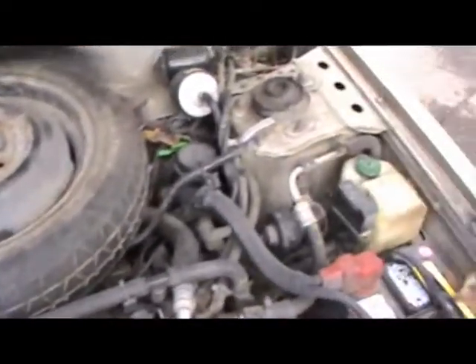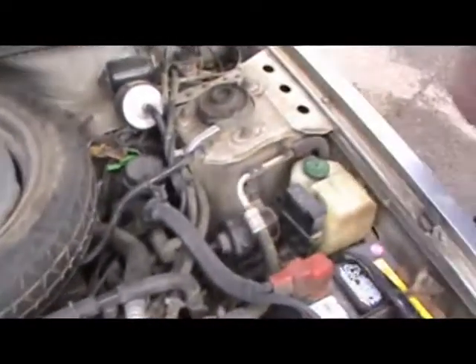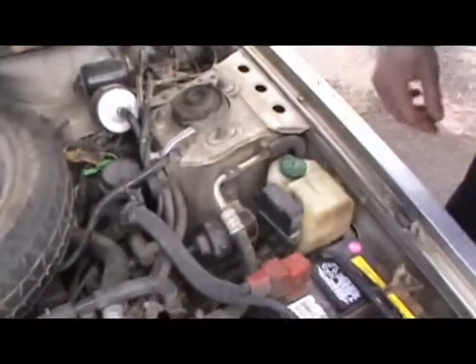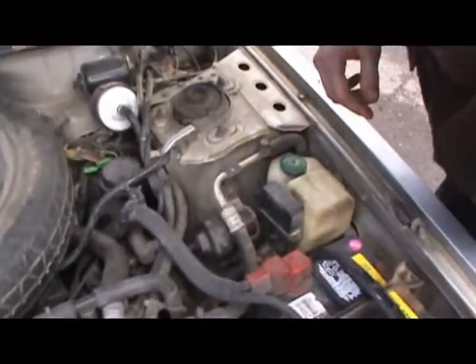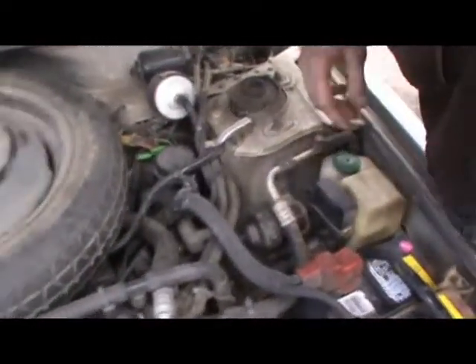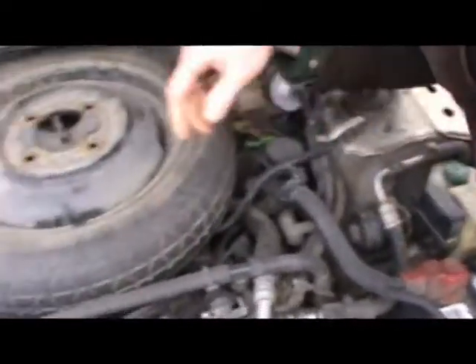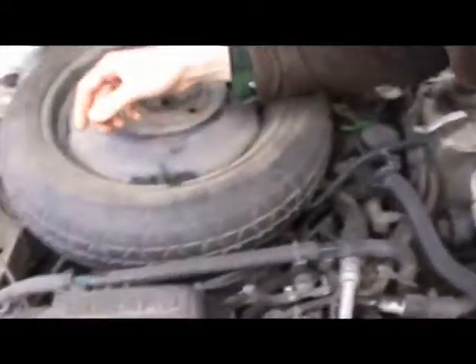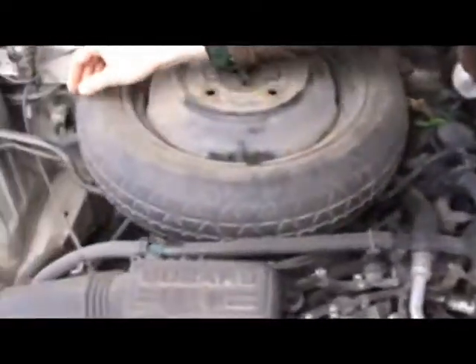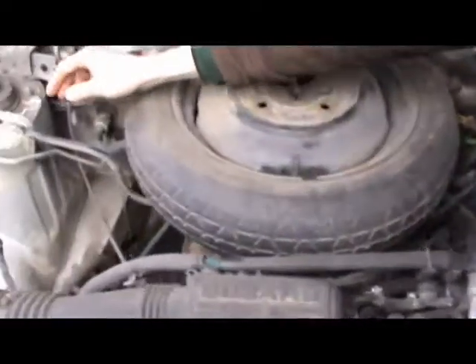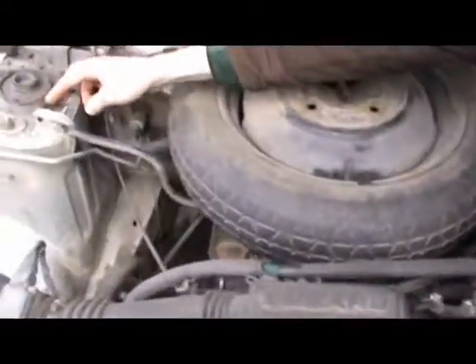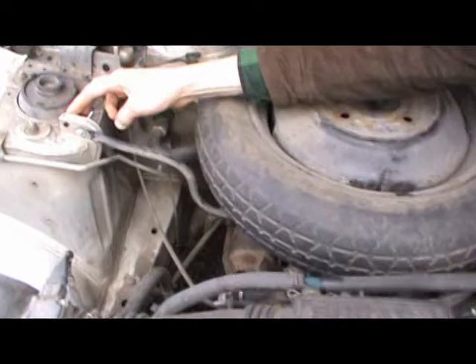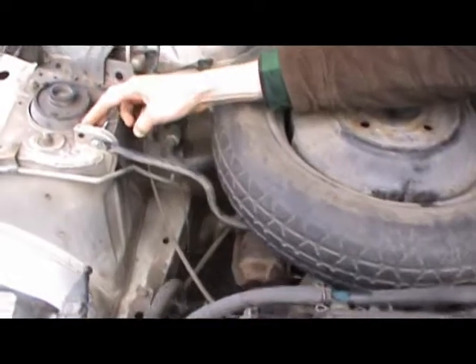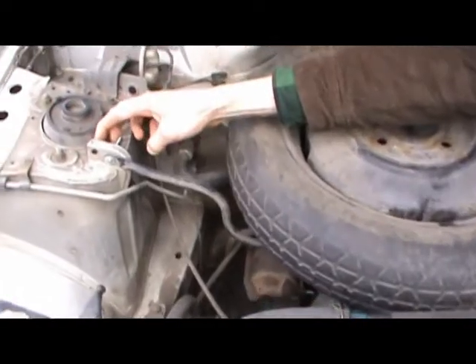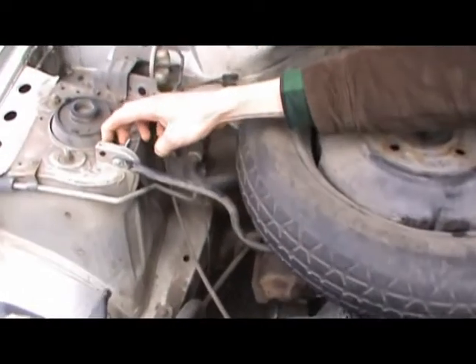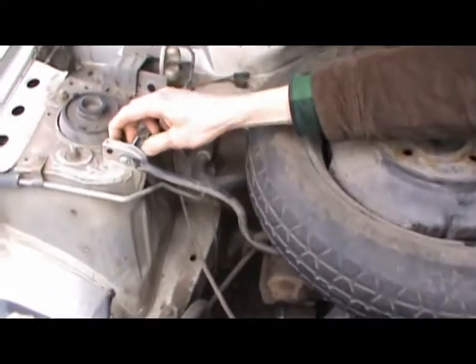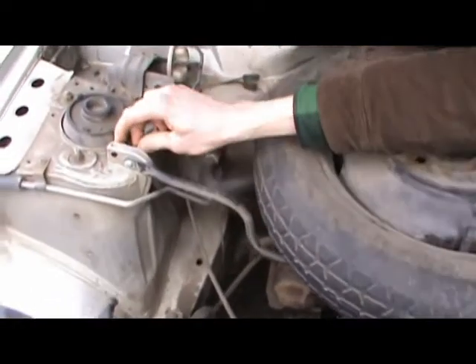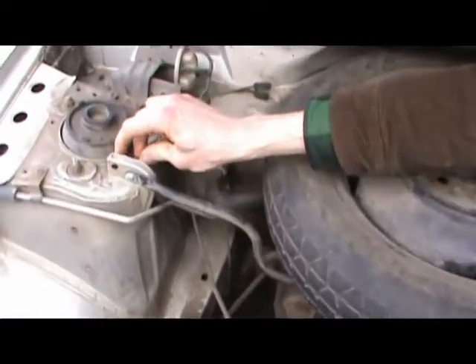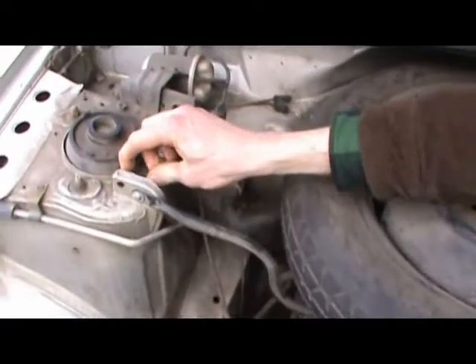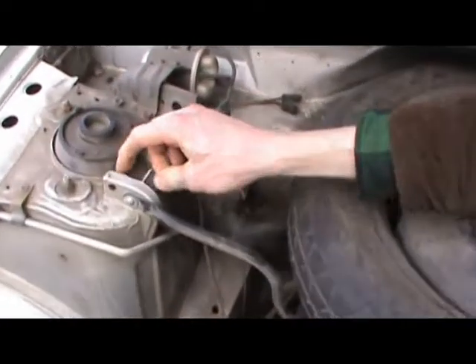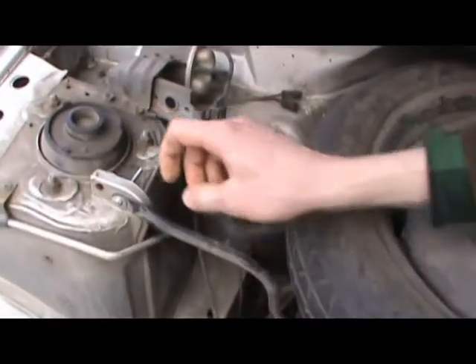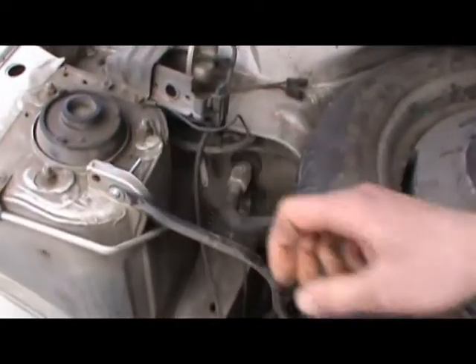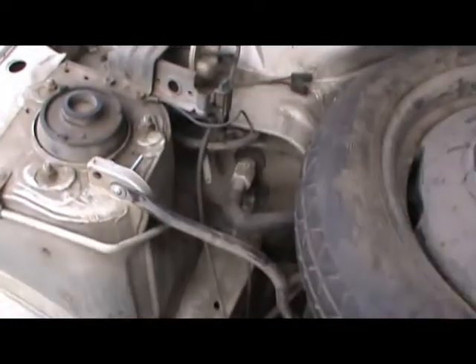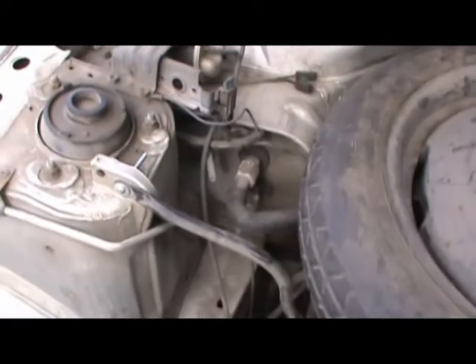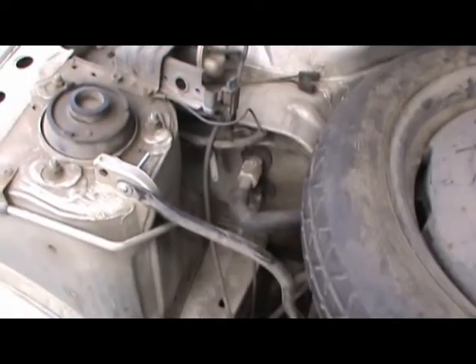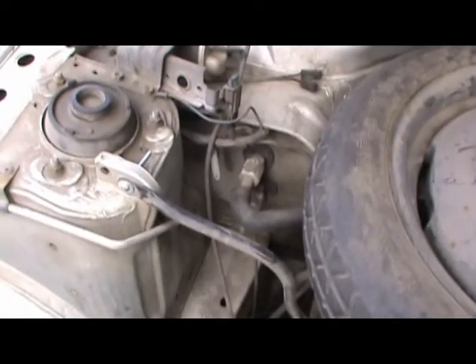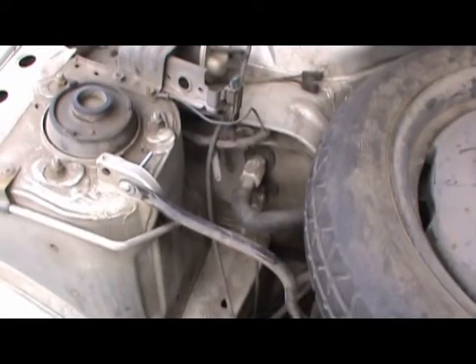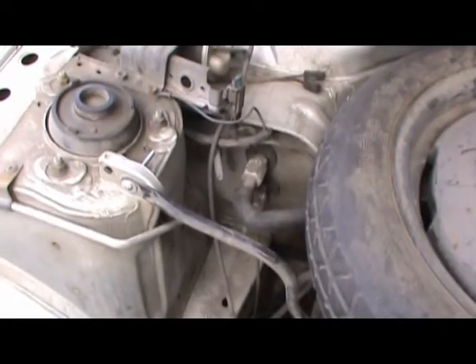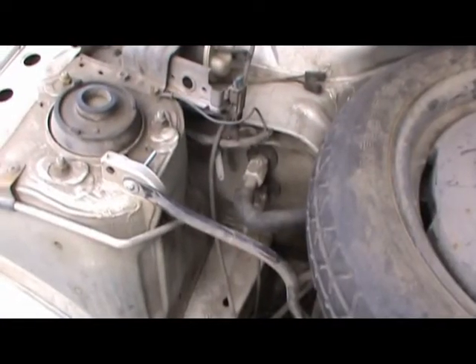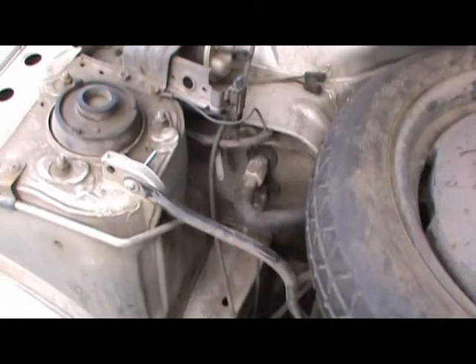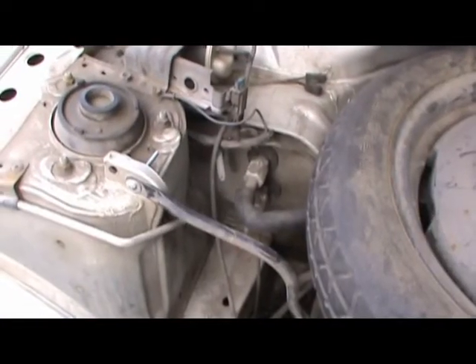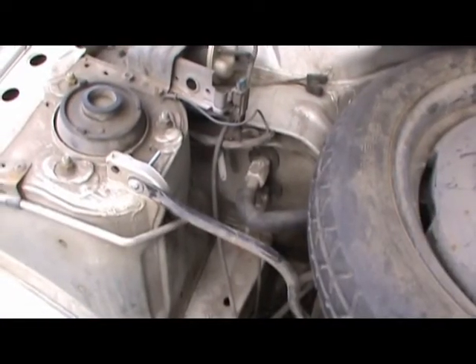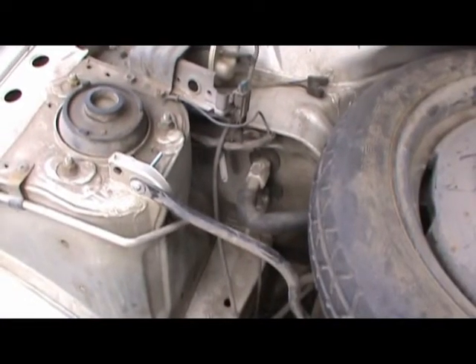That's a toggle bolt! What kind of... oh my gosh, I've got to replace that. That's just horrible.